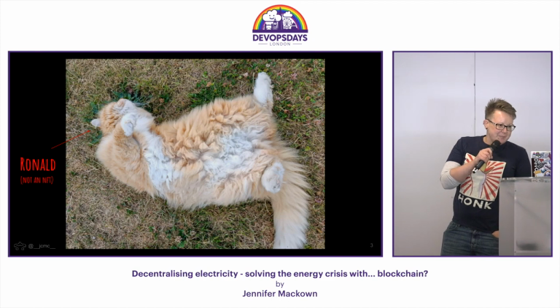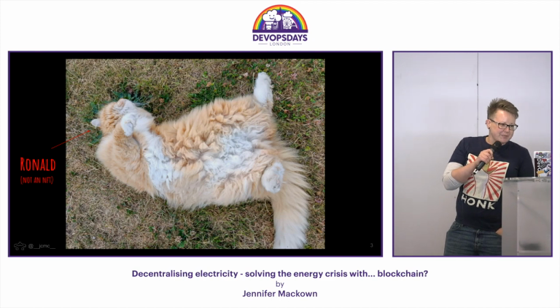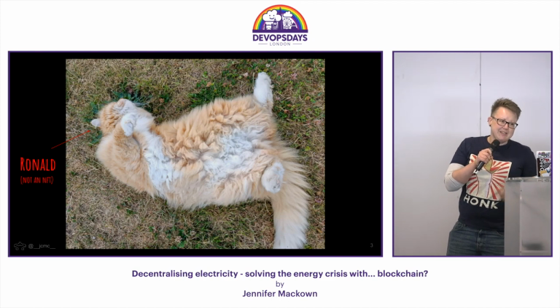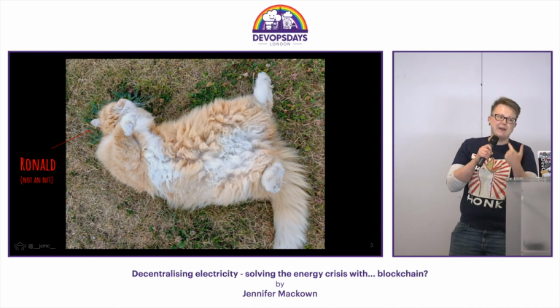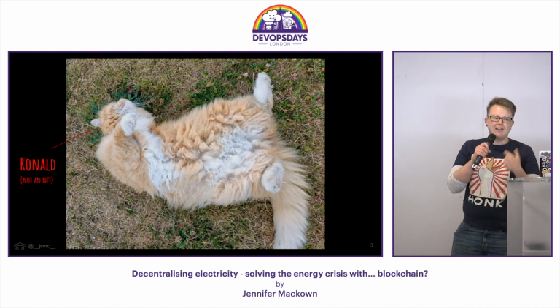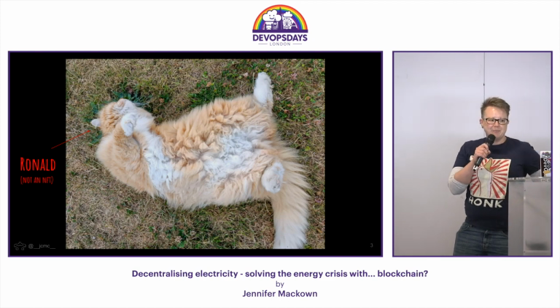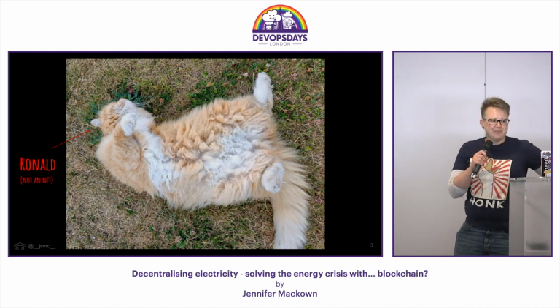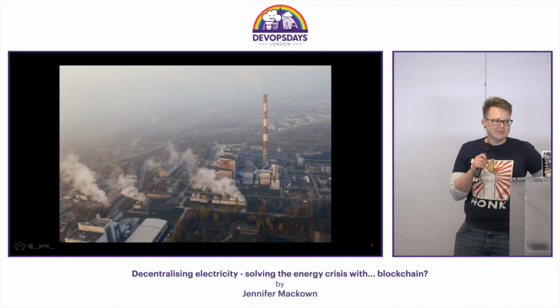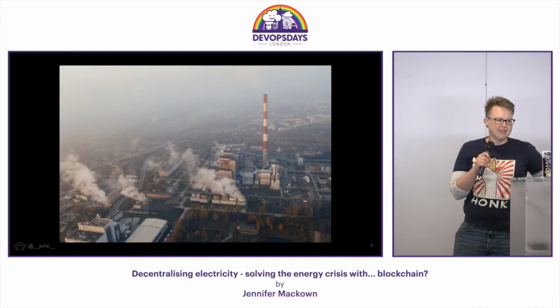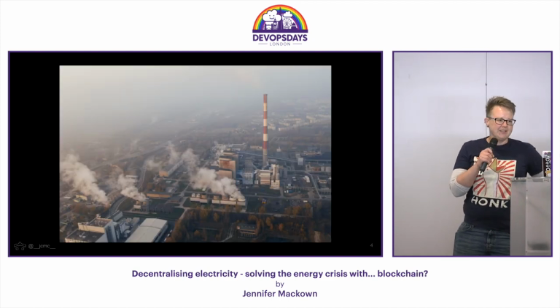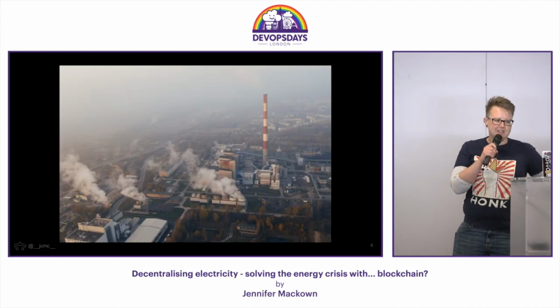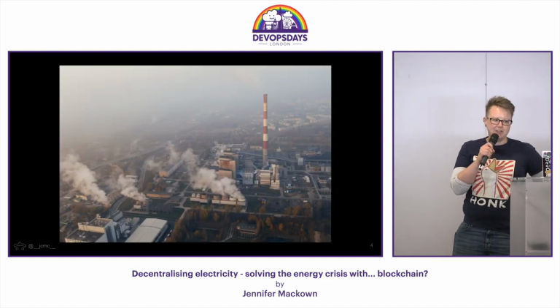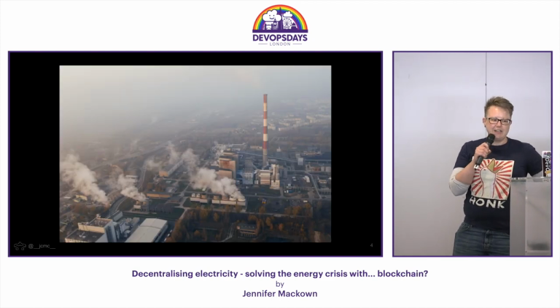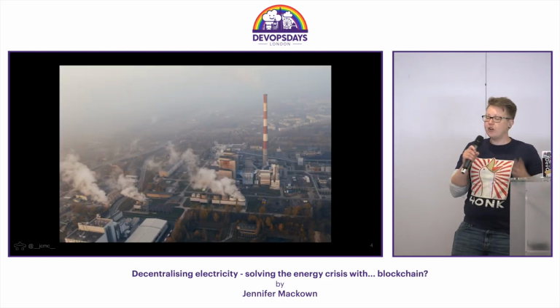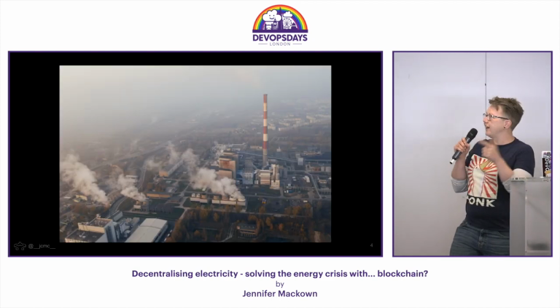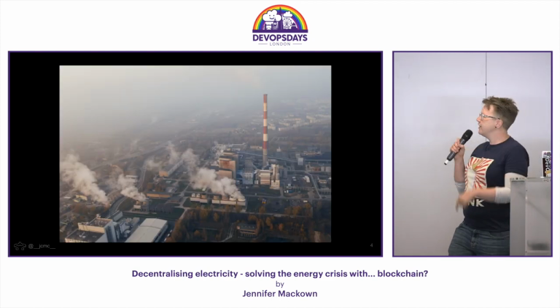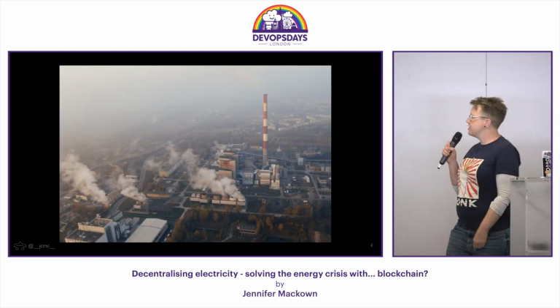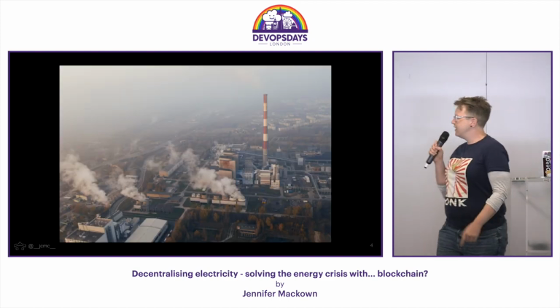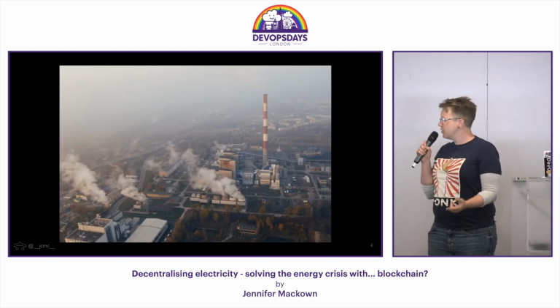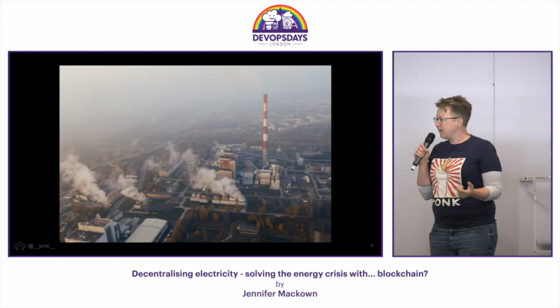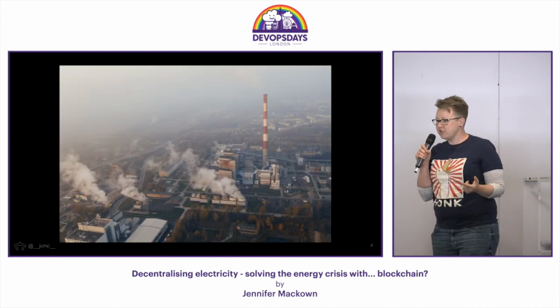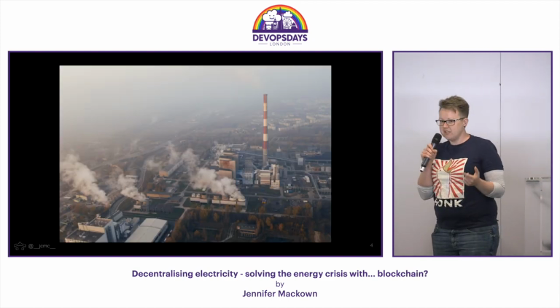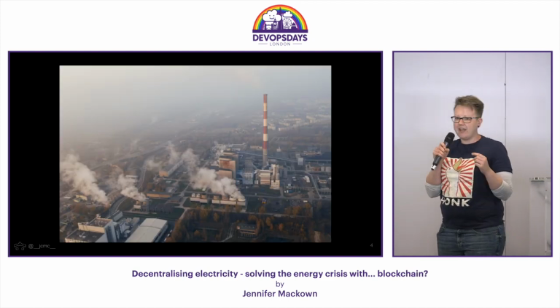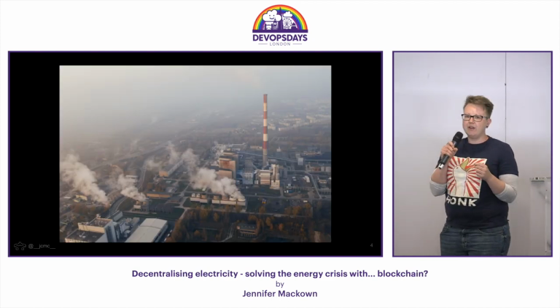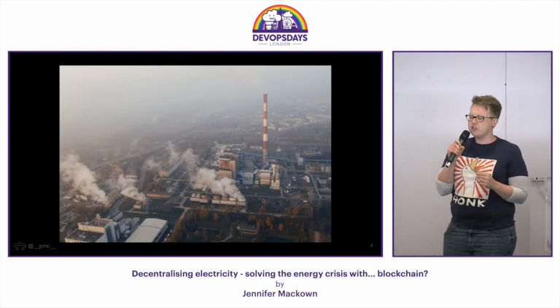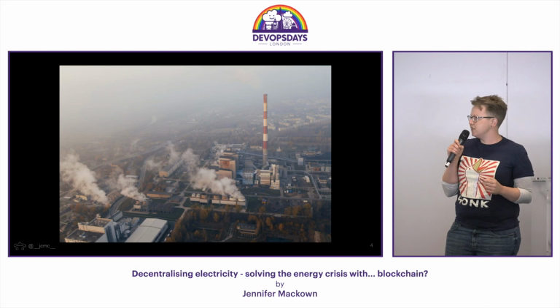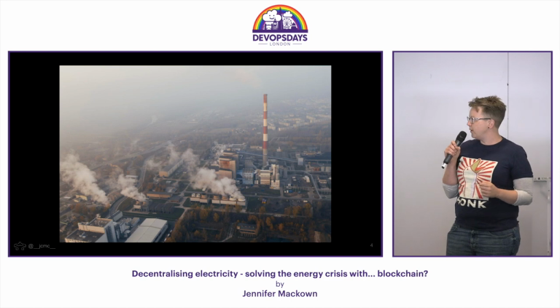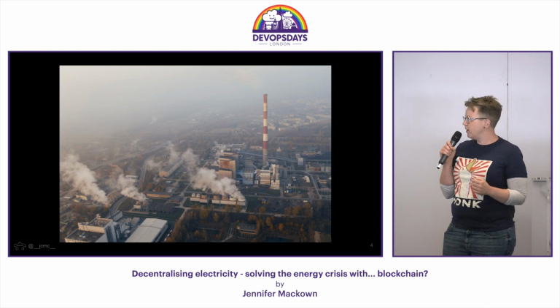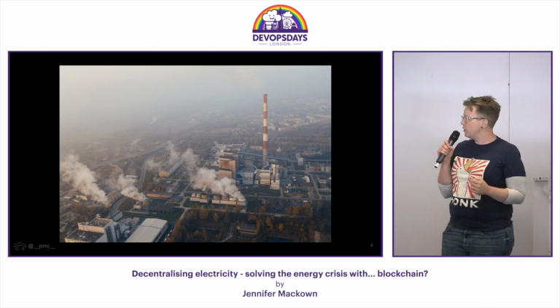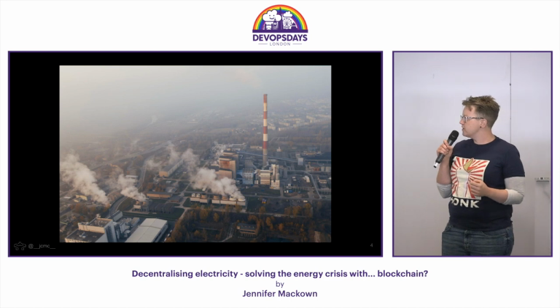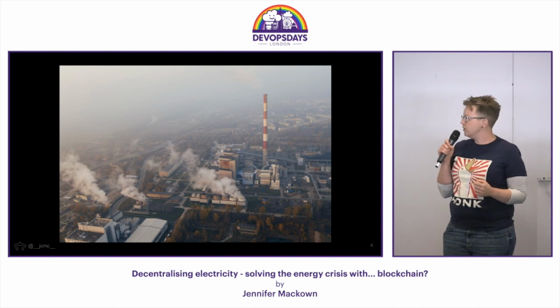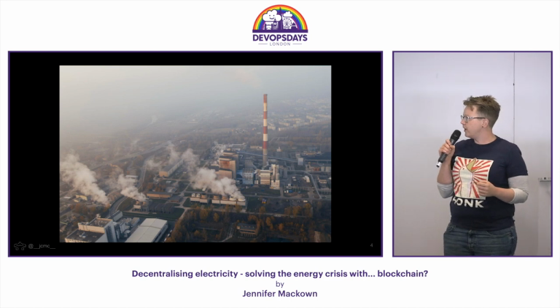That is my cat. He's only got three legs. Anyway — electricity. Let's talk about electricity and how electricity supply works in the UK.